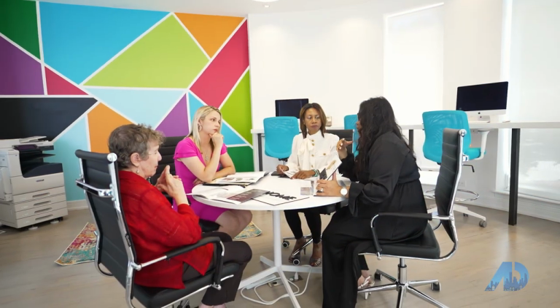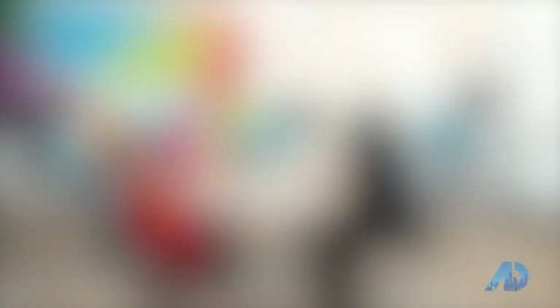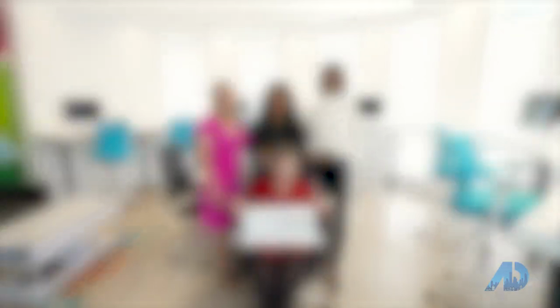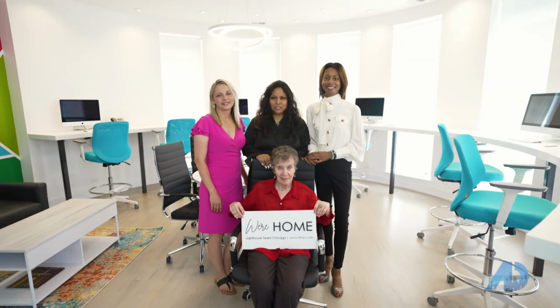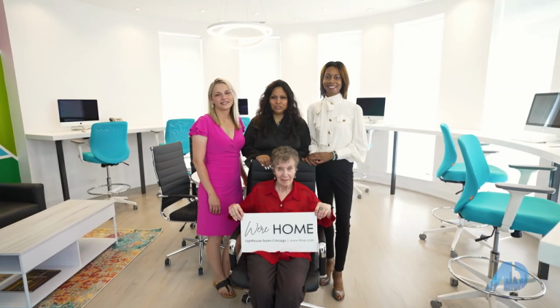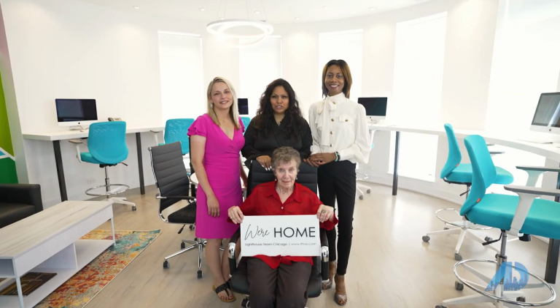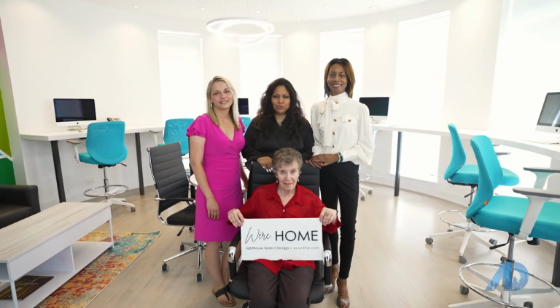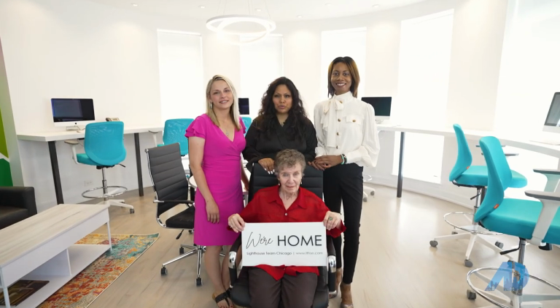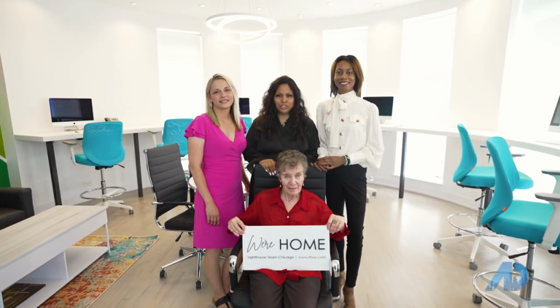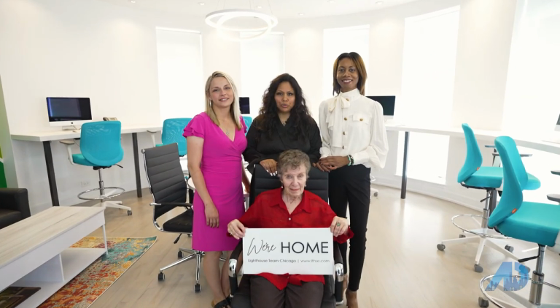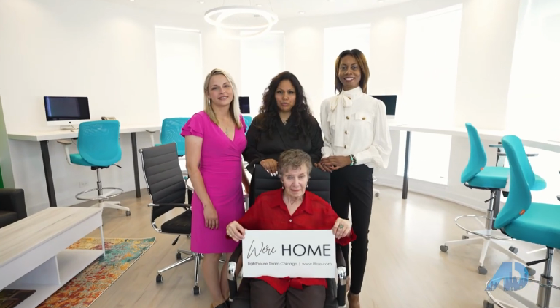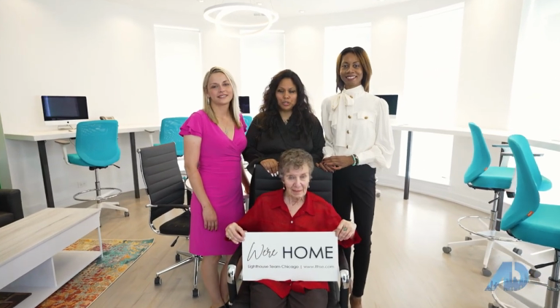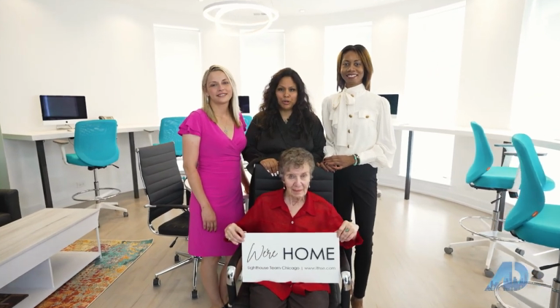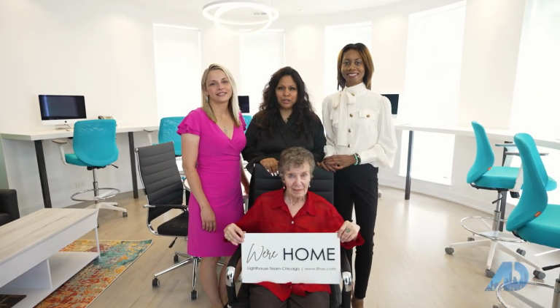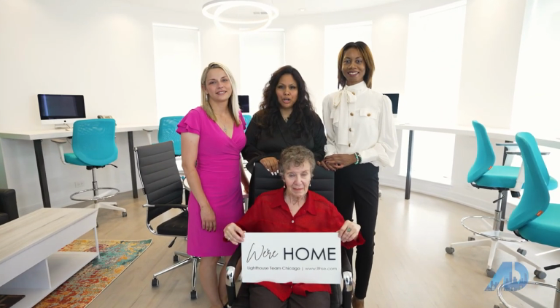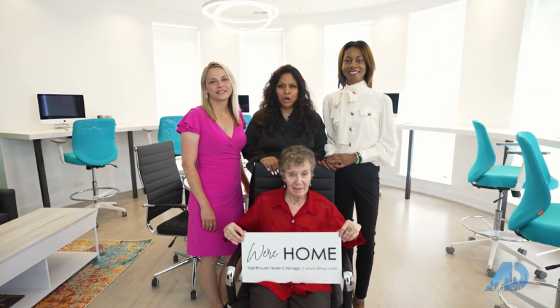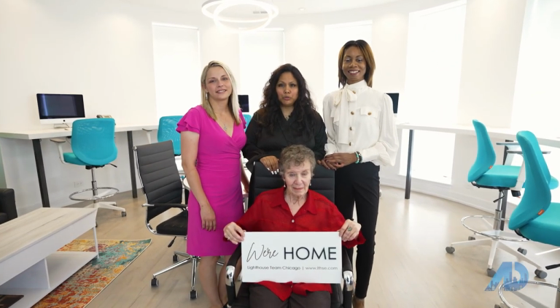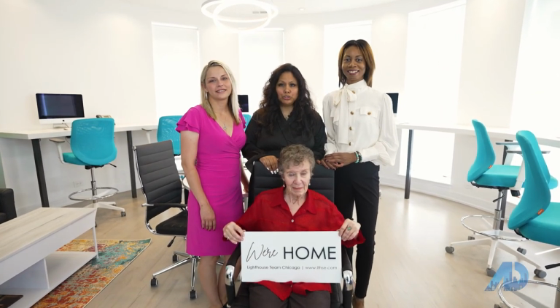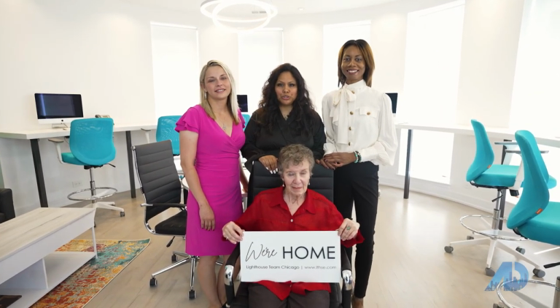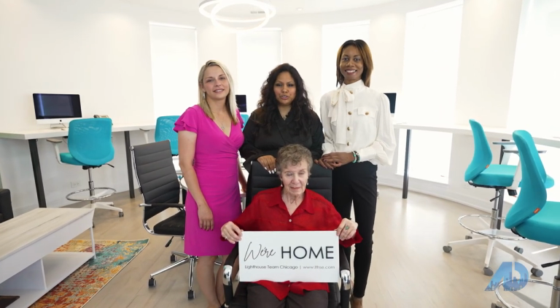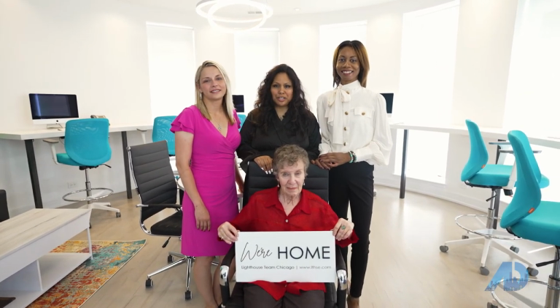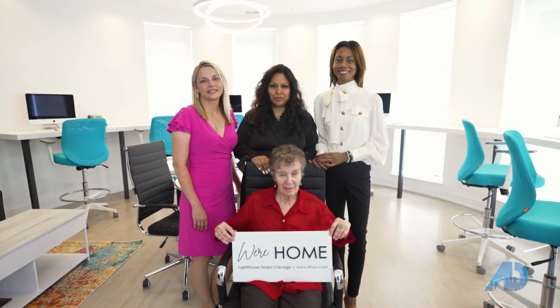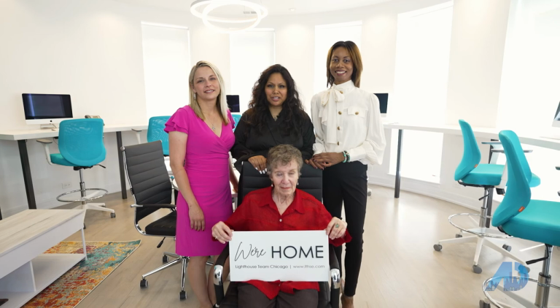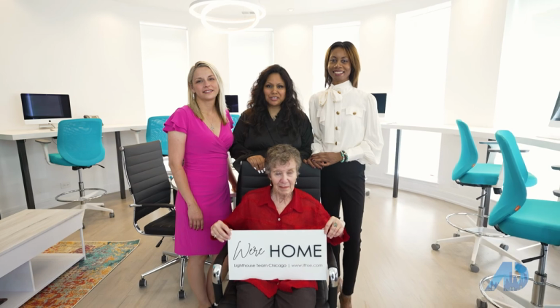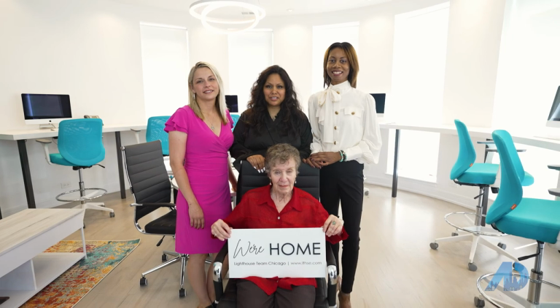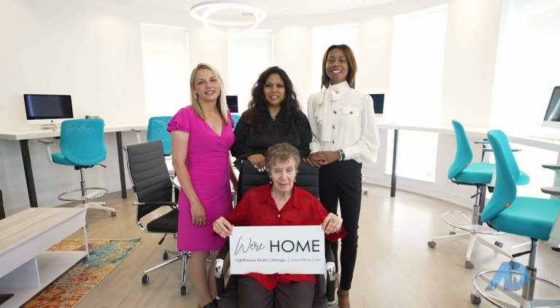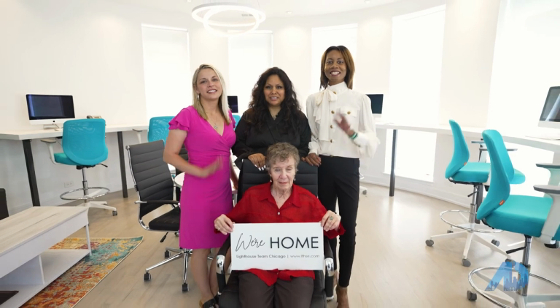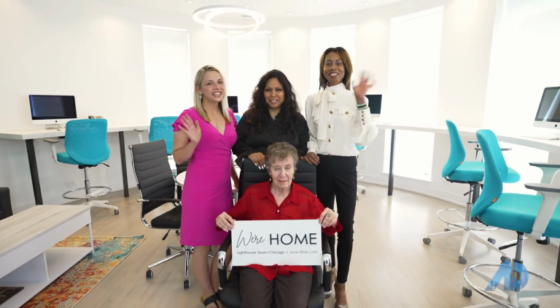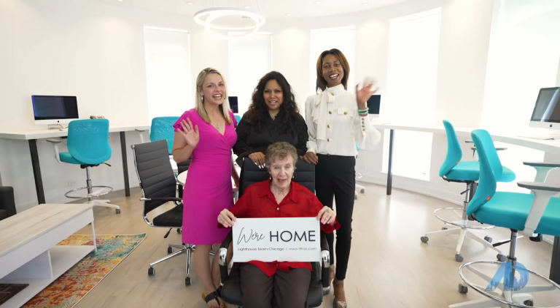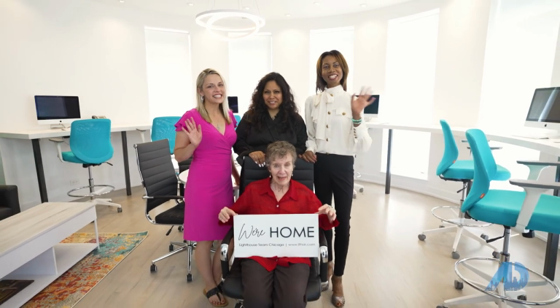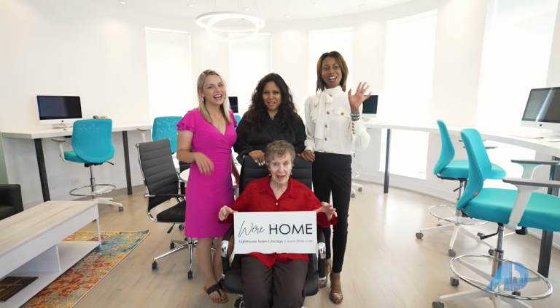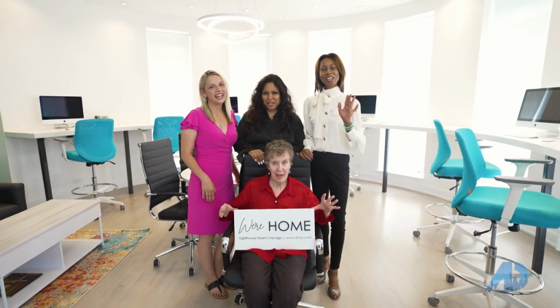This concludes our tour through the historic Buena Park. Hope you enjoyed your time with us. See you next time!